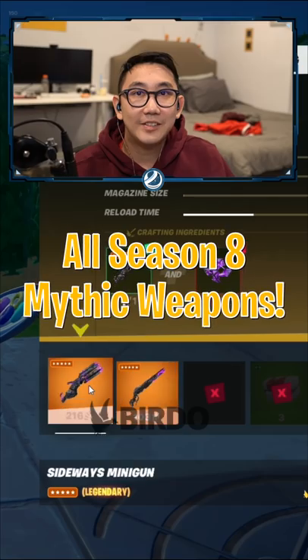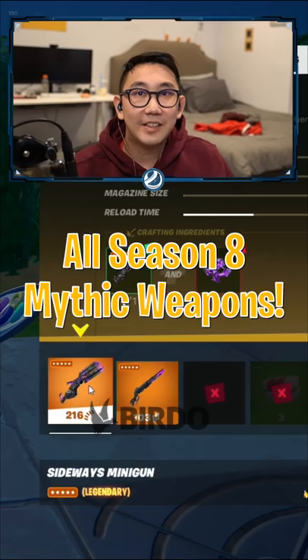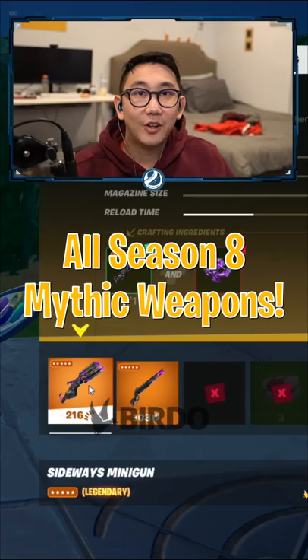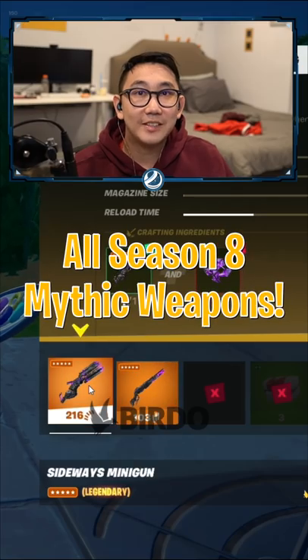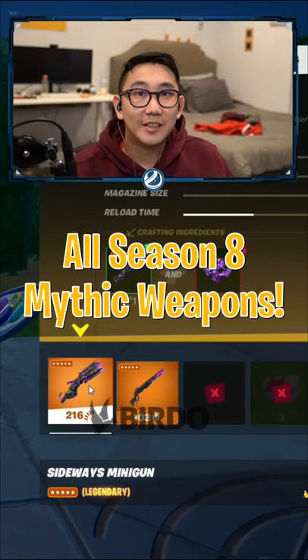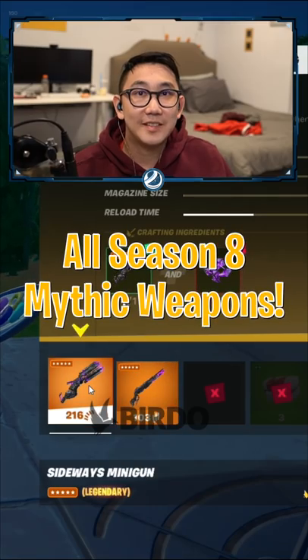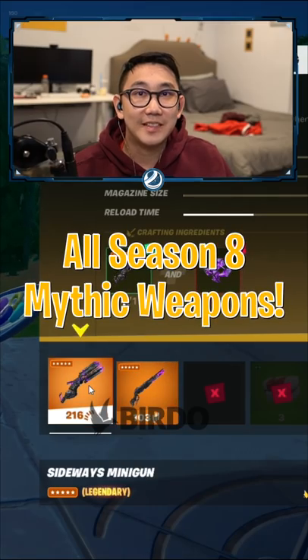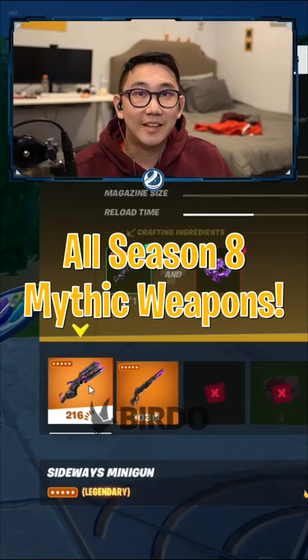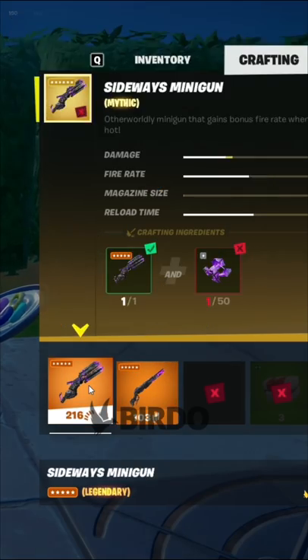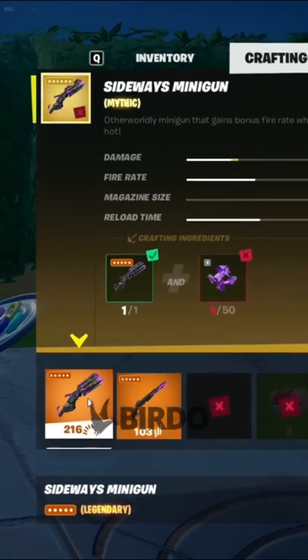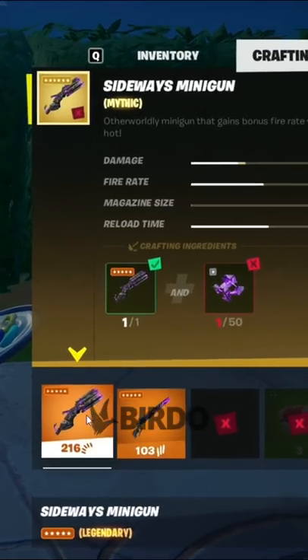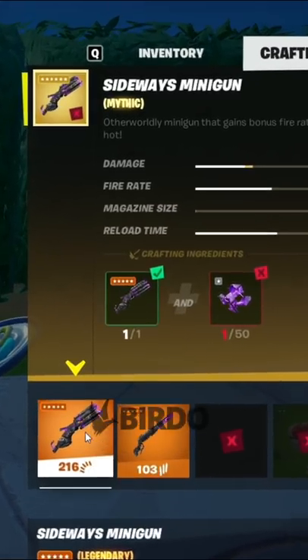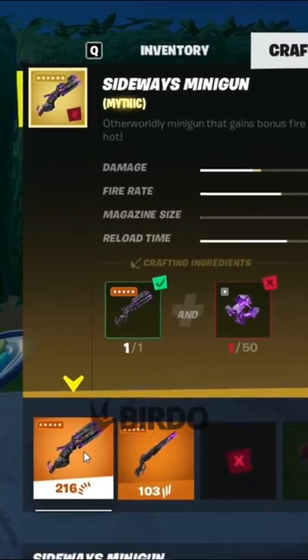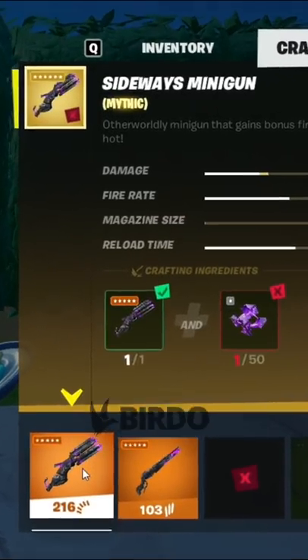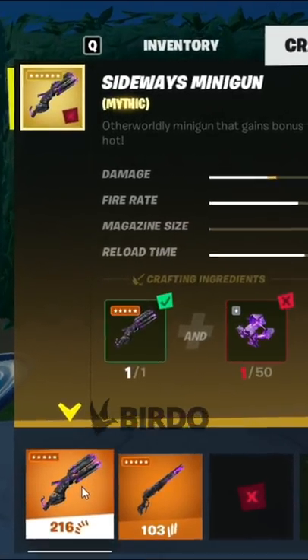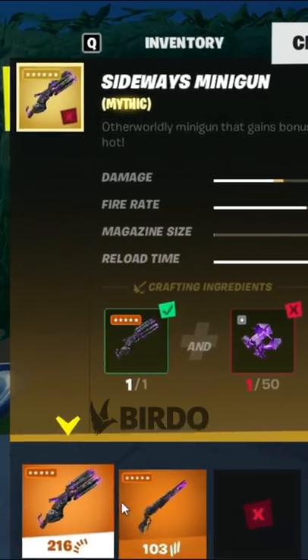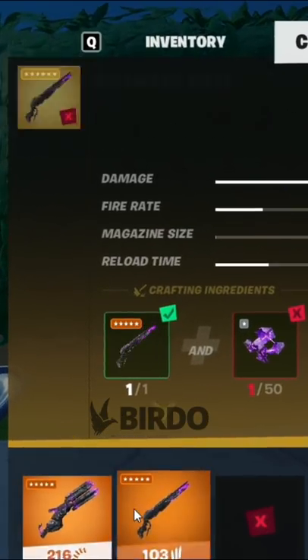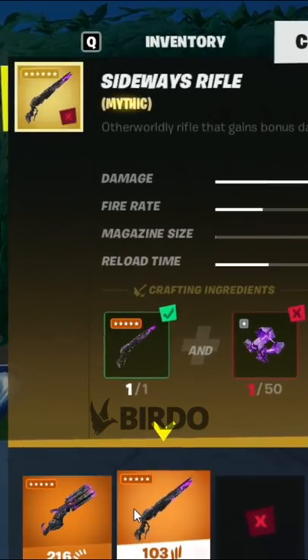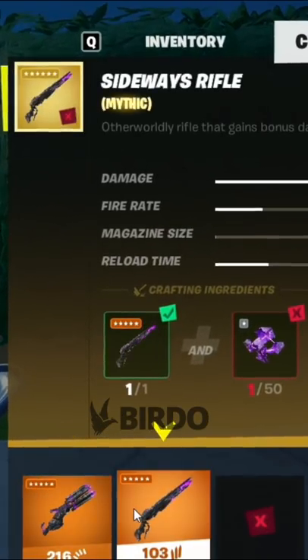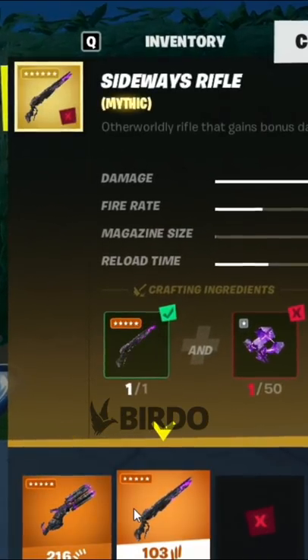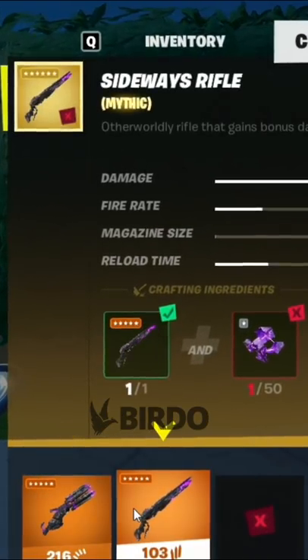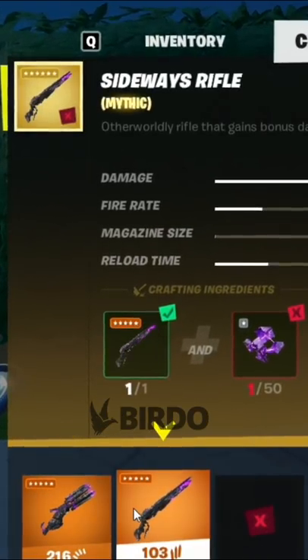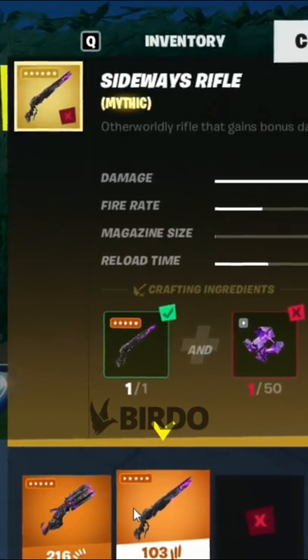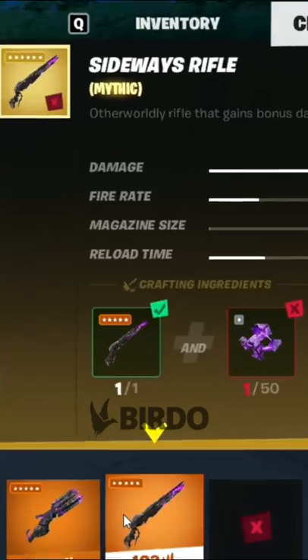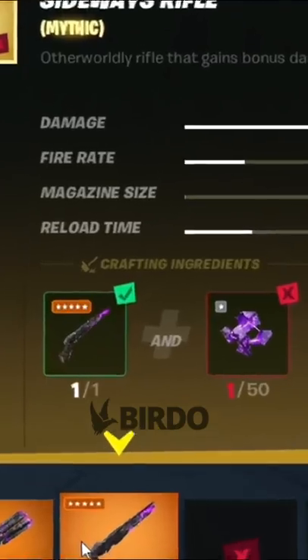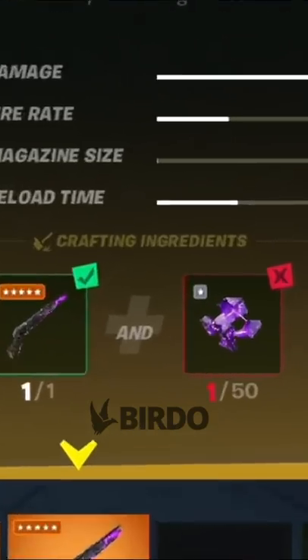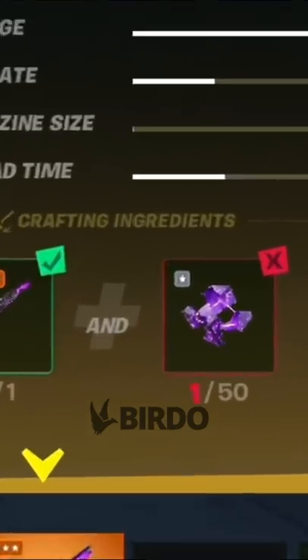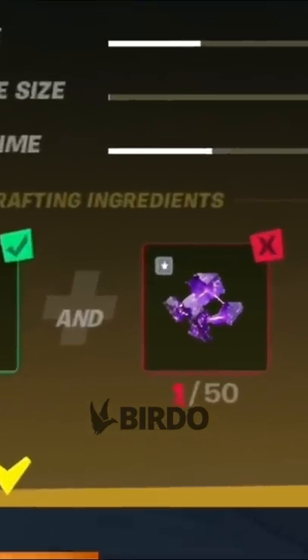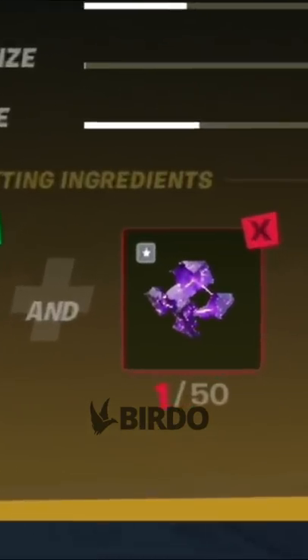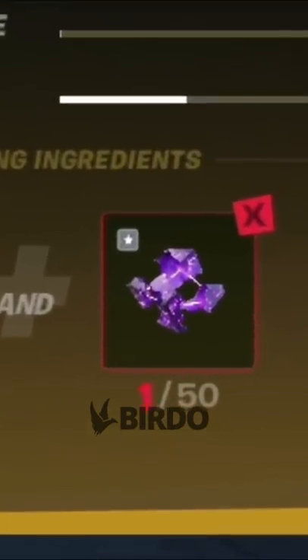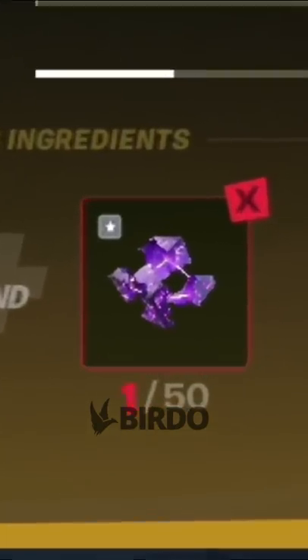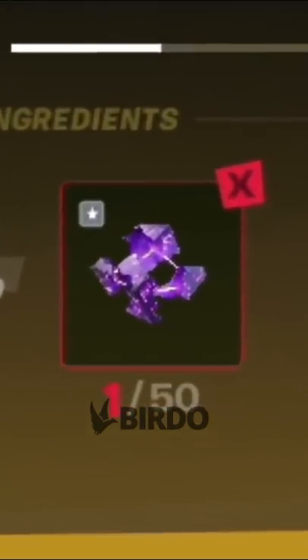Here's how to get all the exotics in Season 8. Starting off, we have the Mythic Sideways Minigun and Mythic Sideways Rifle, which costs 50 Q monster parts to upgrade from gold.